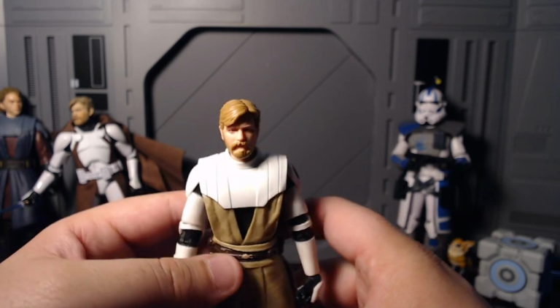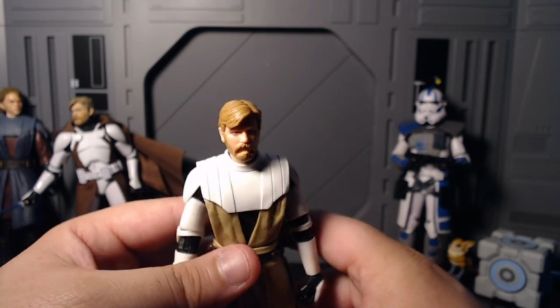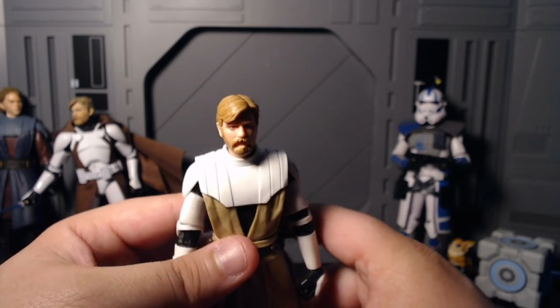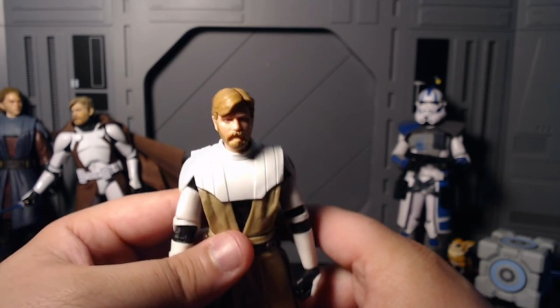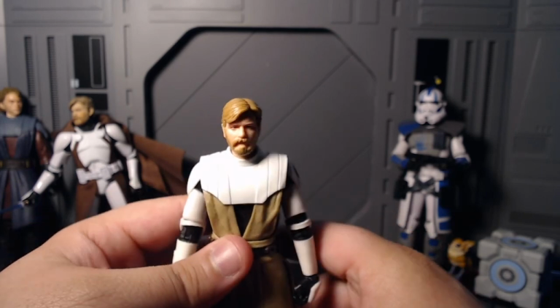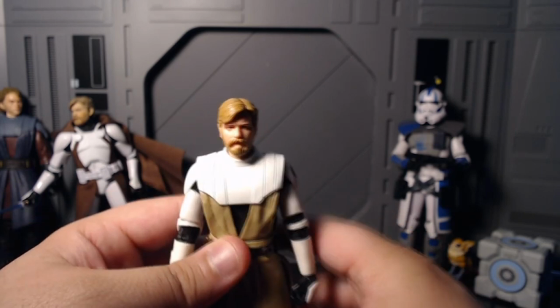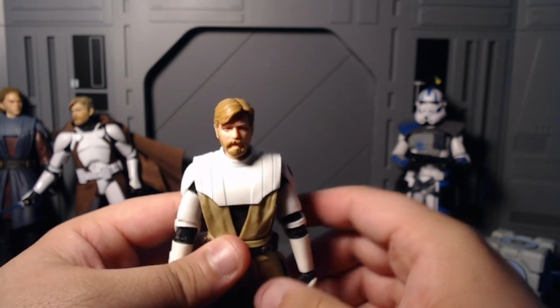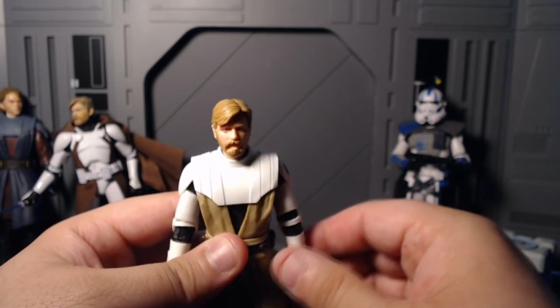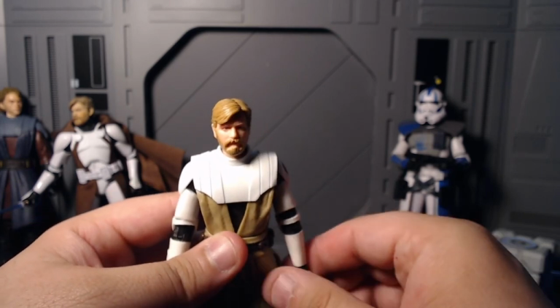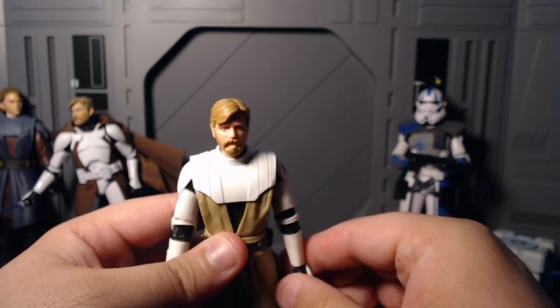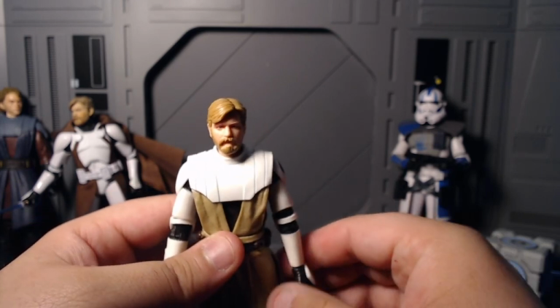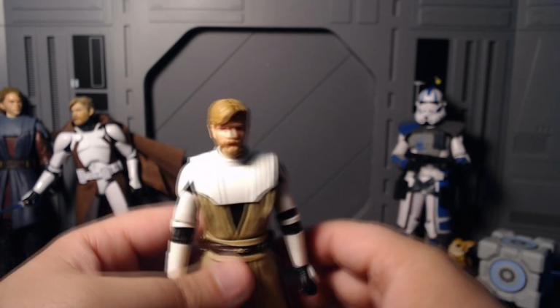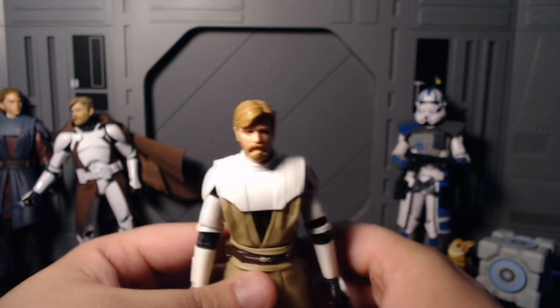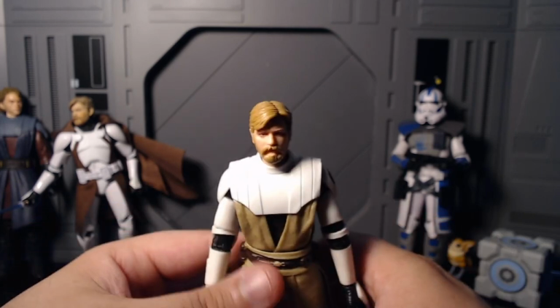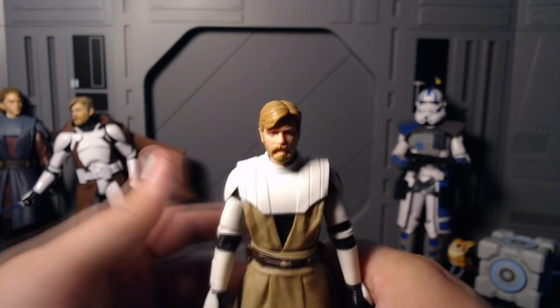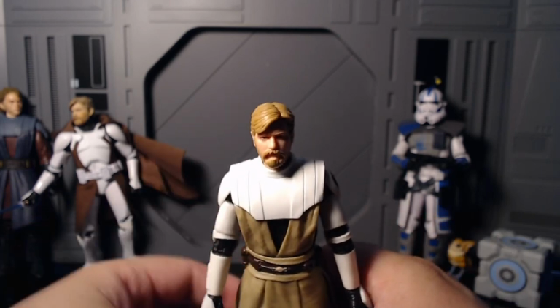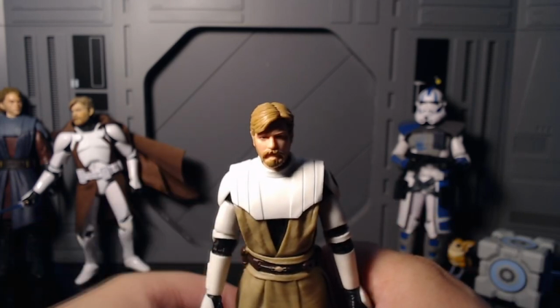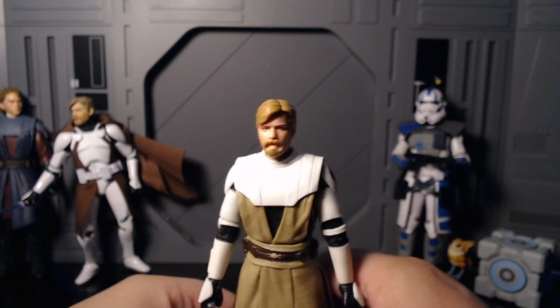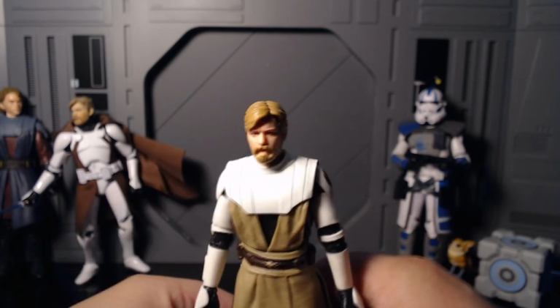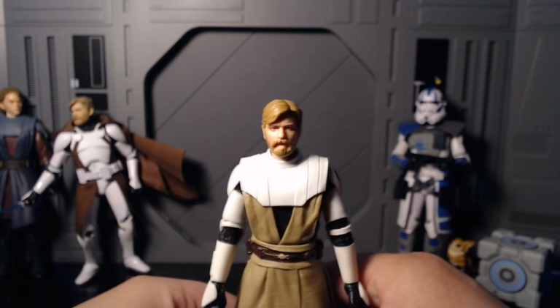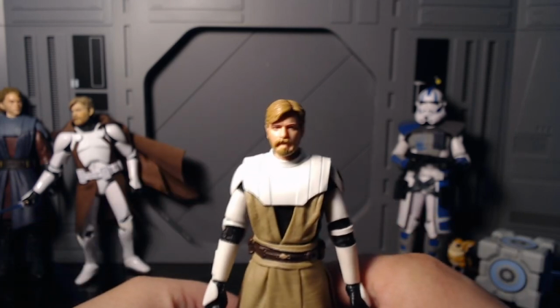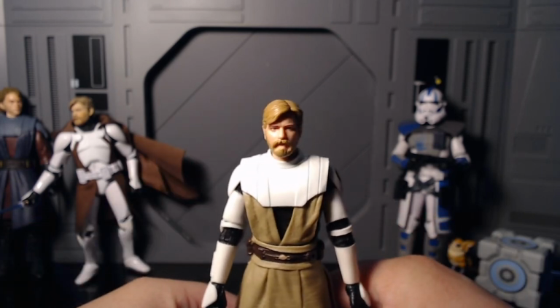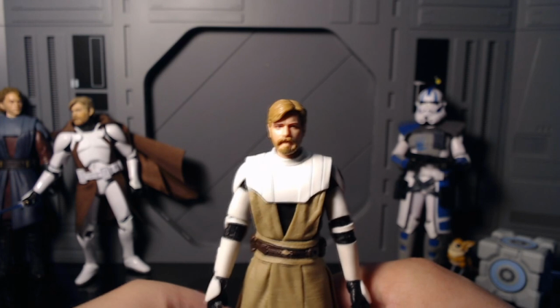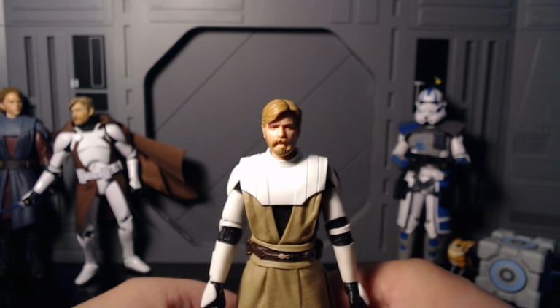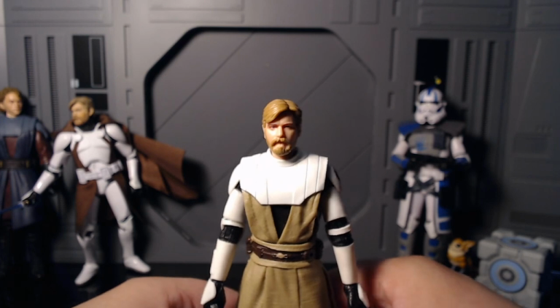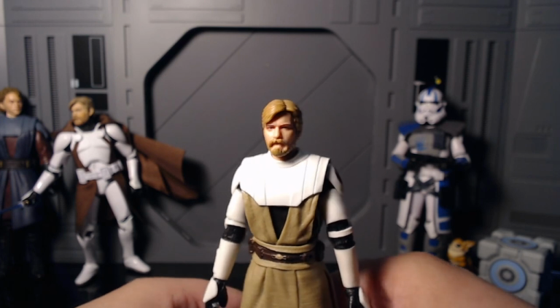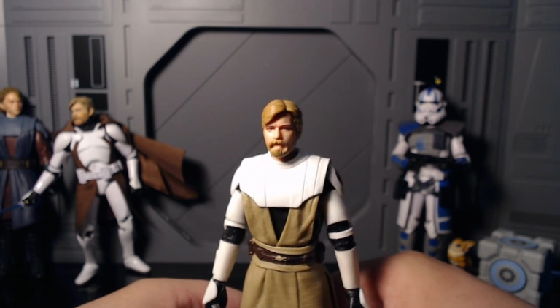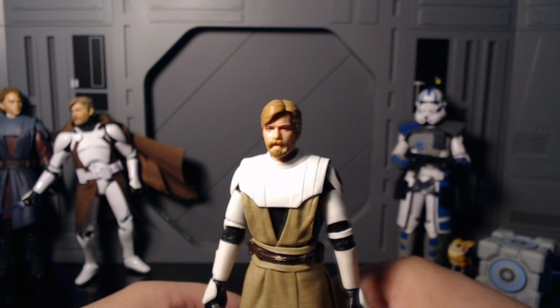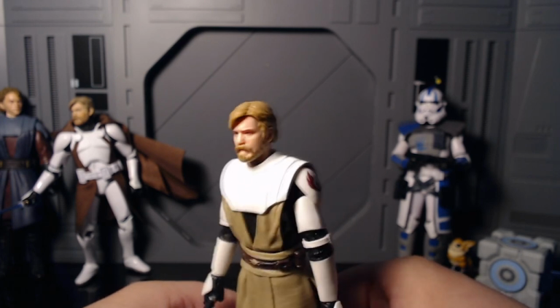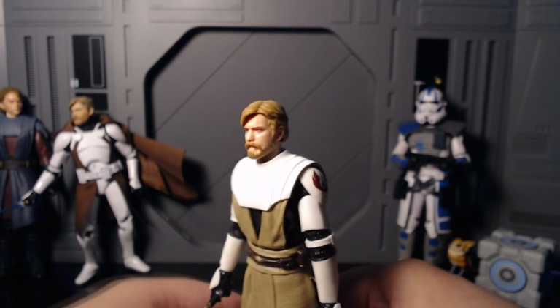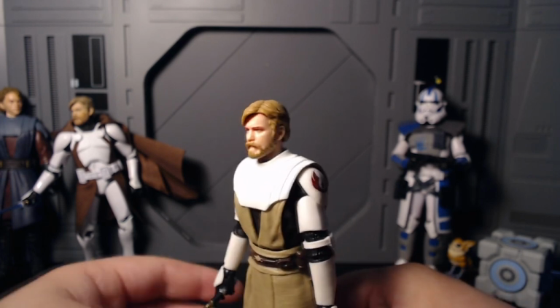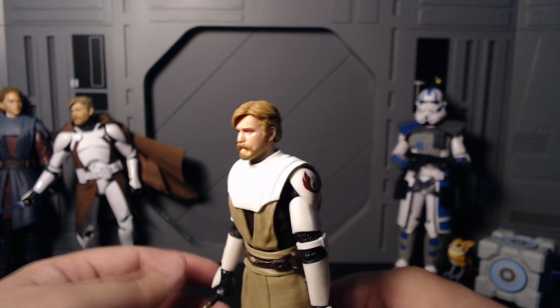Unlike the Clone Commander, this one should be a lot easier to pose, so let's get Obi-Wan onto the battlefield.